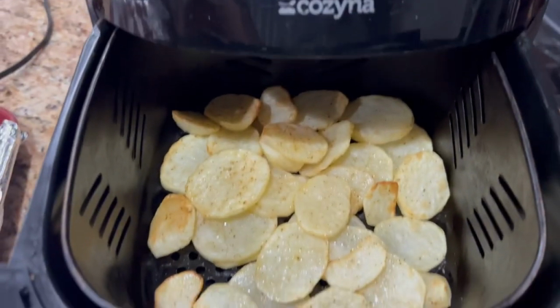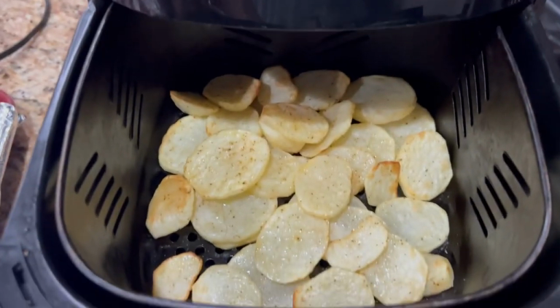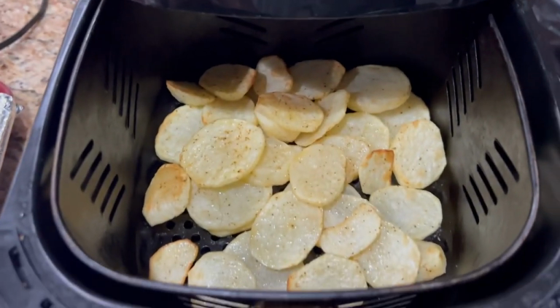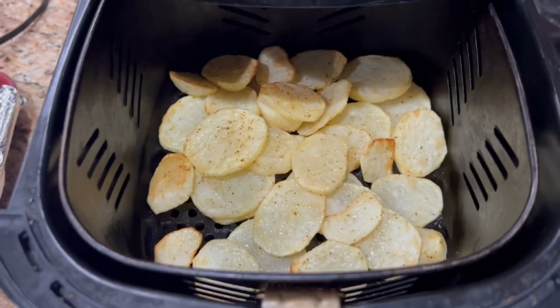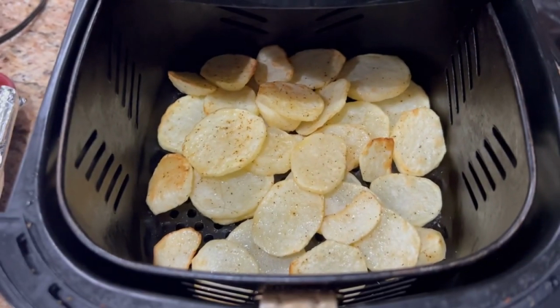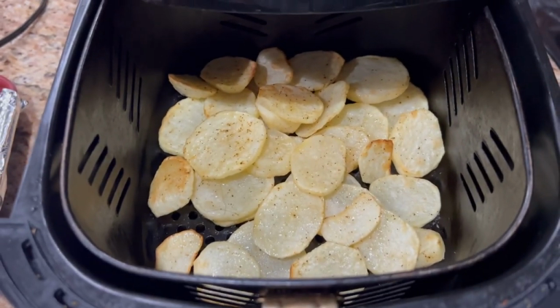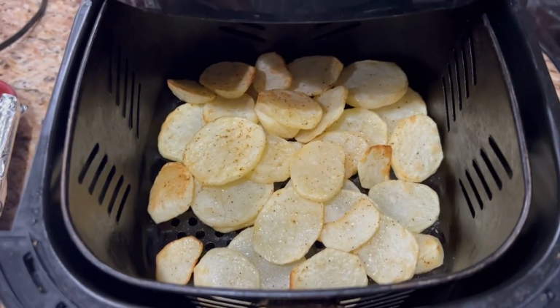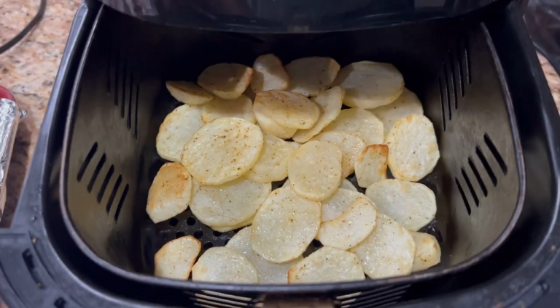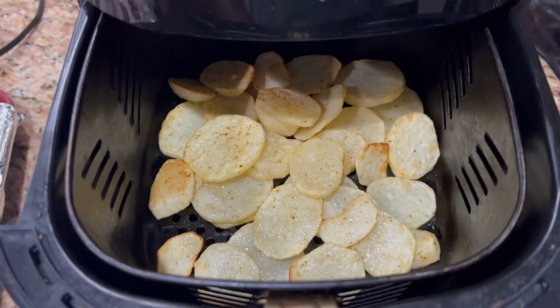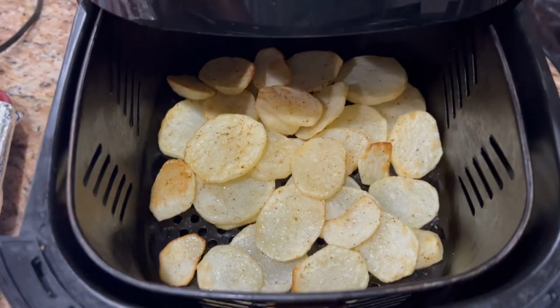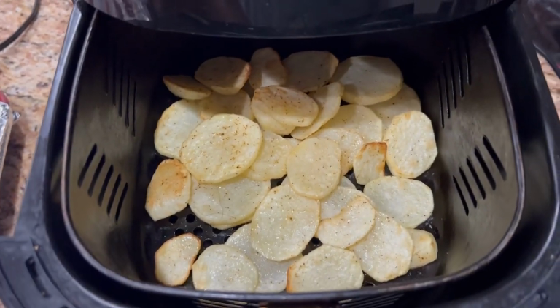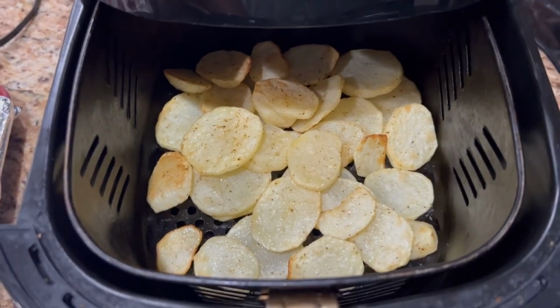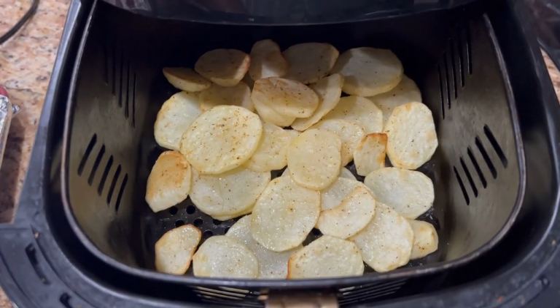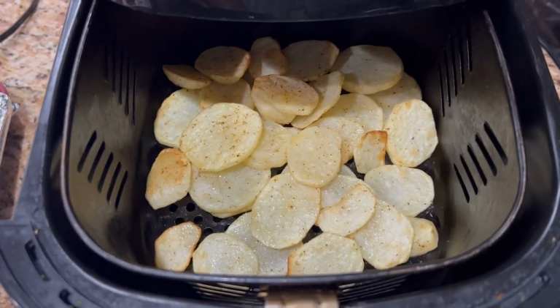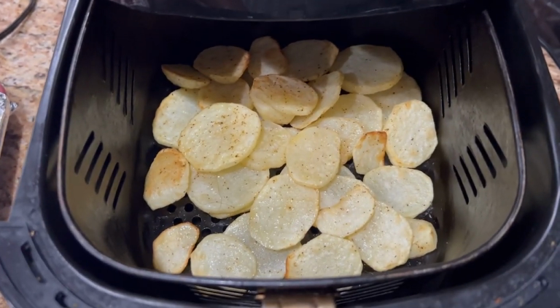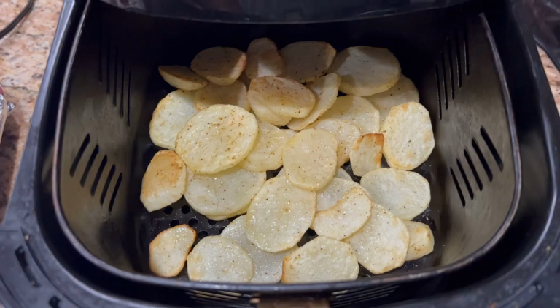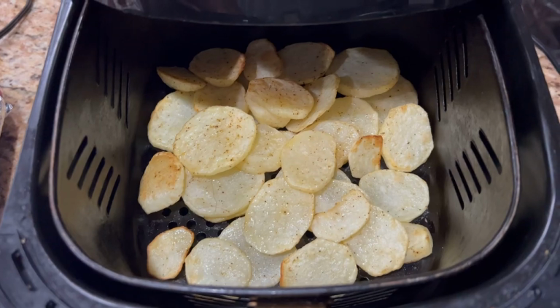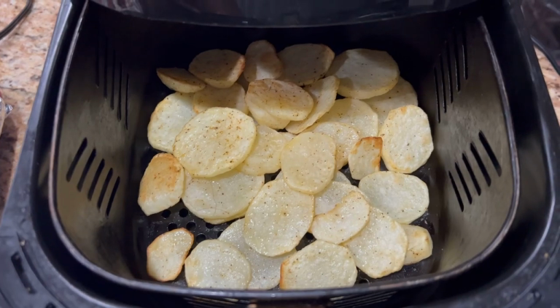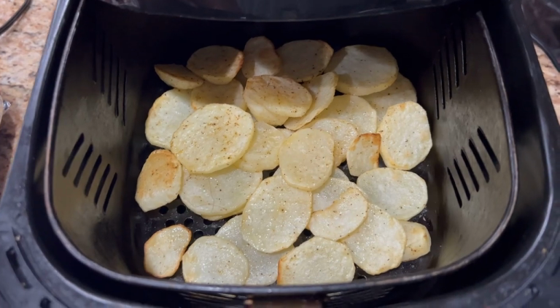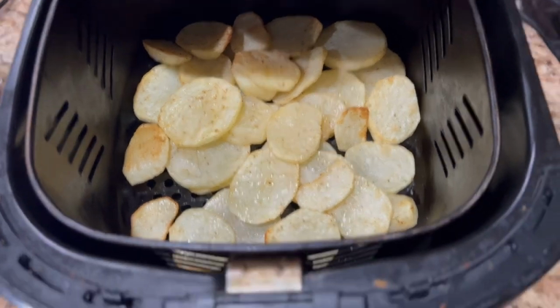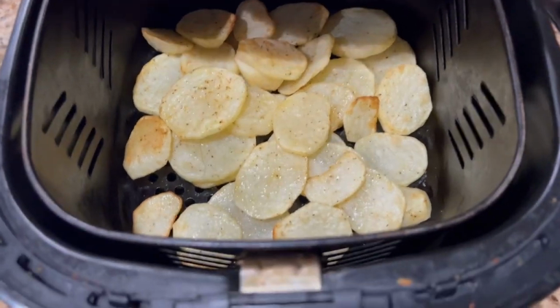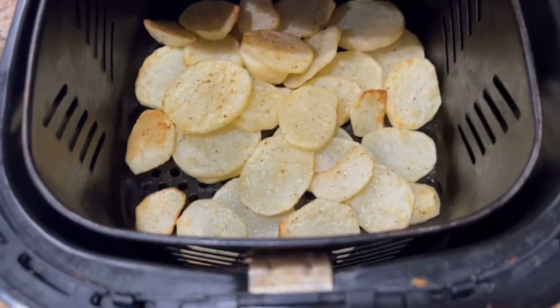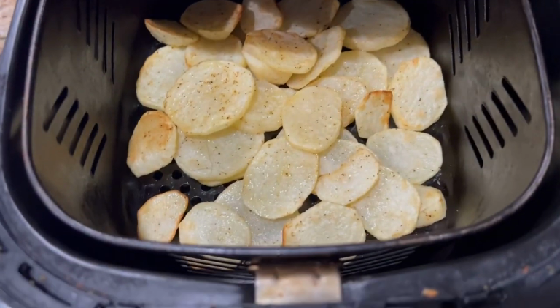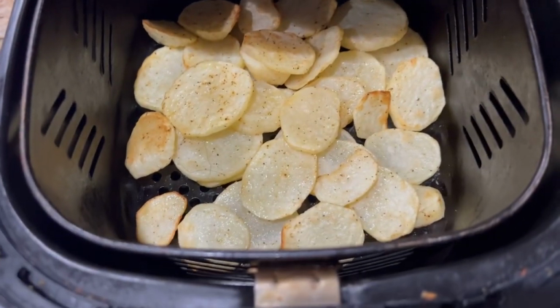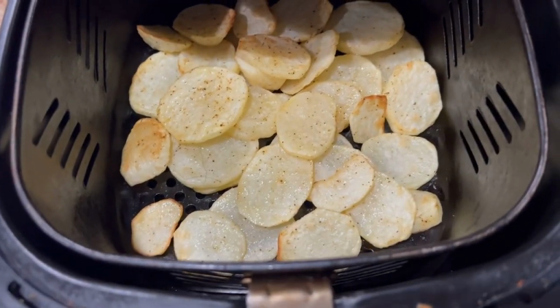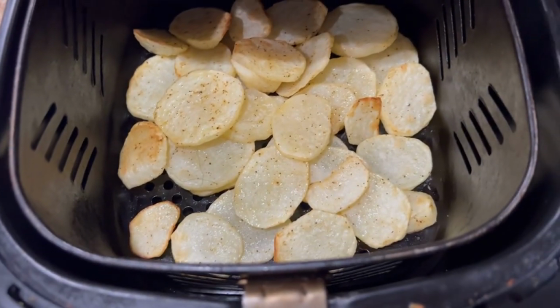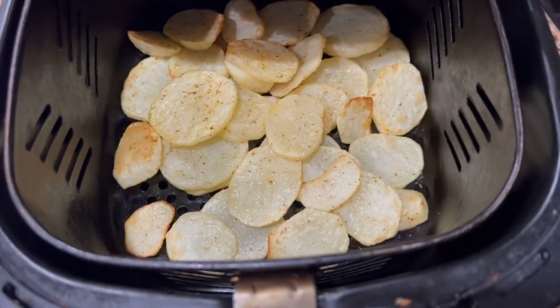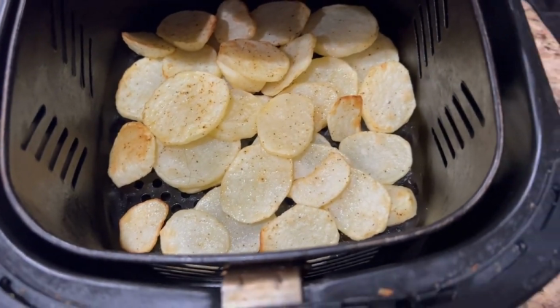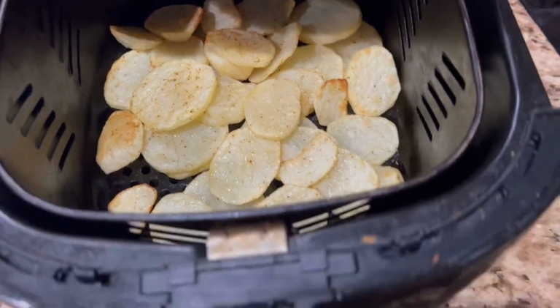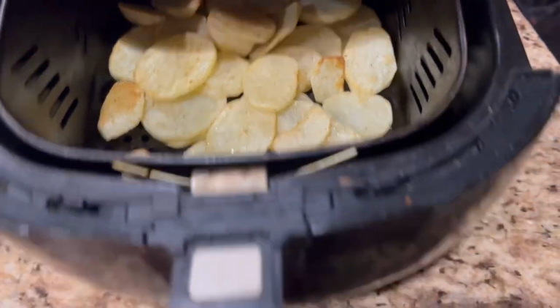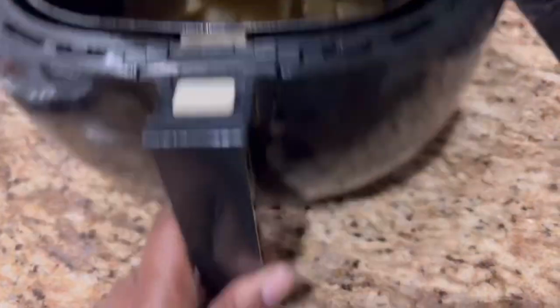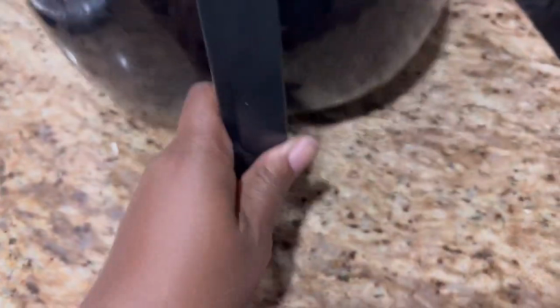15 minutes in the air fryer. I think I'm going to turn them over and do them for another few minutes.